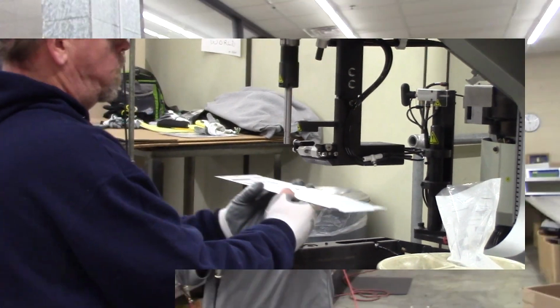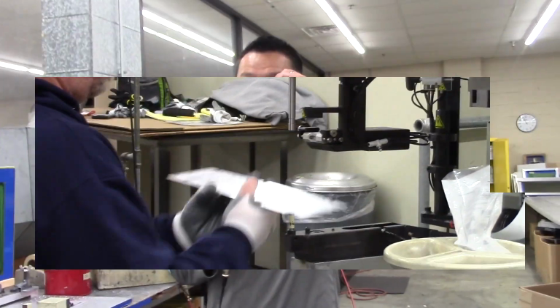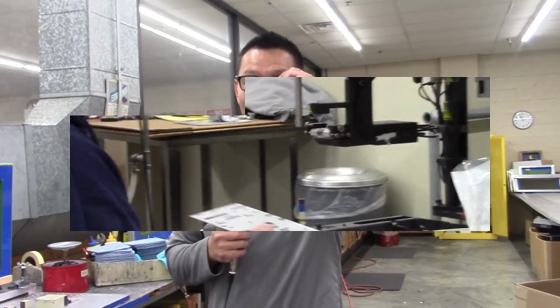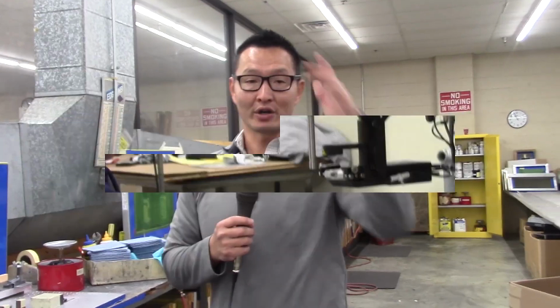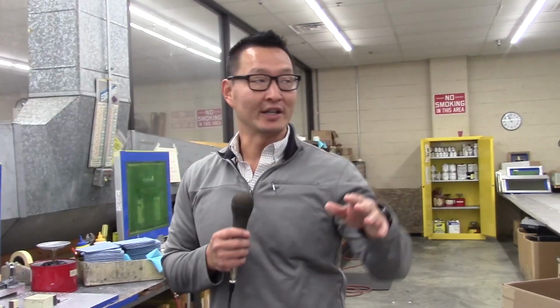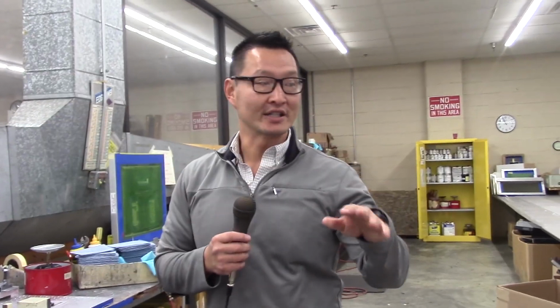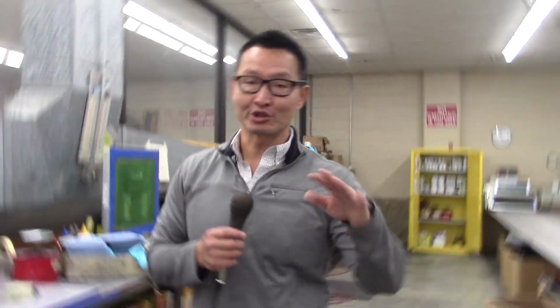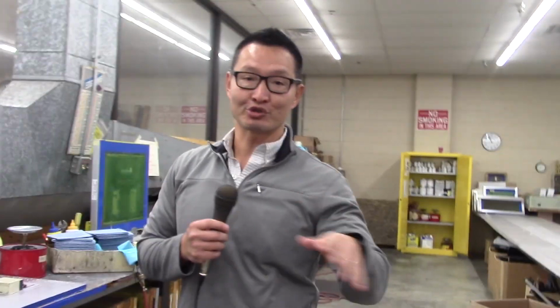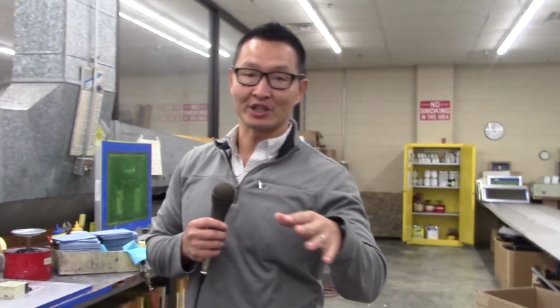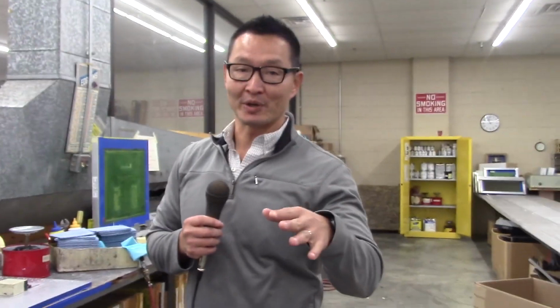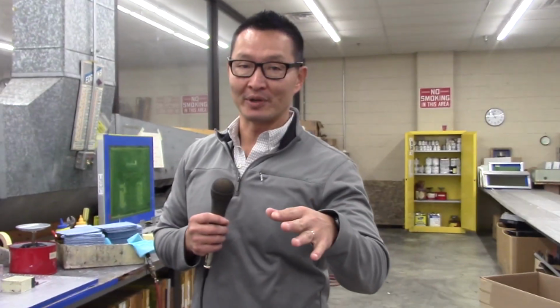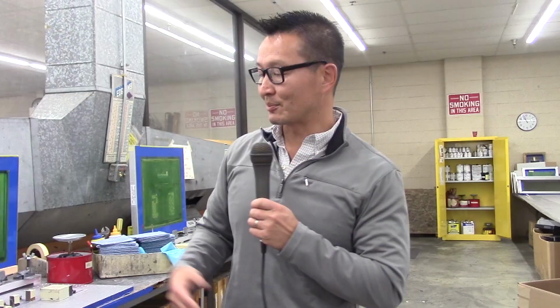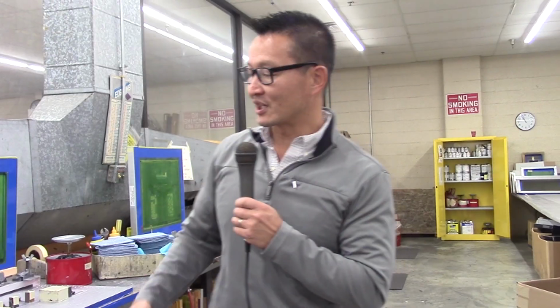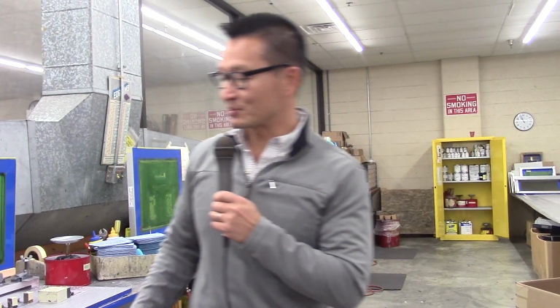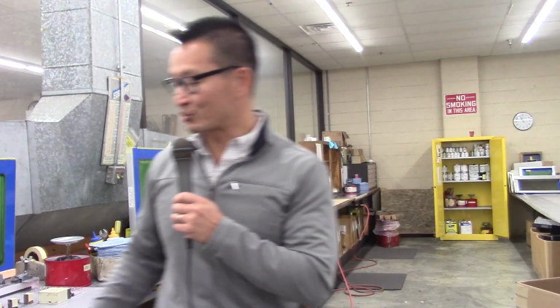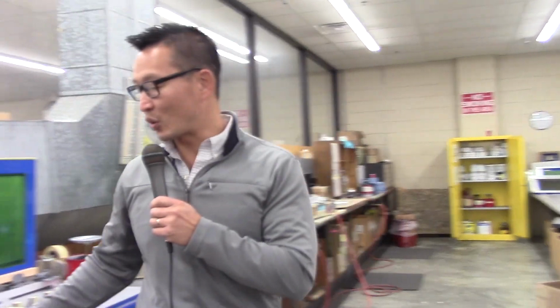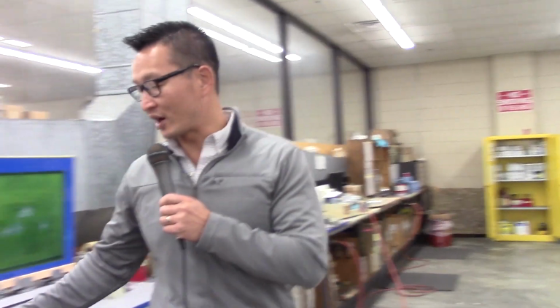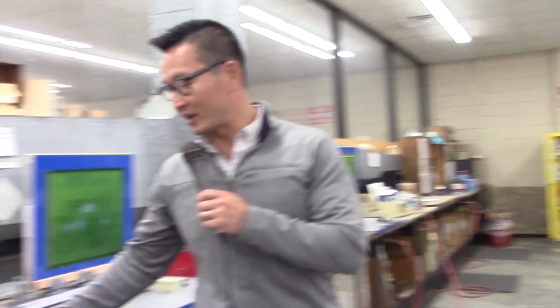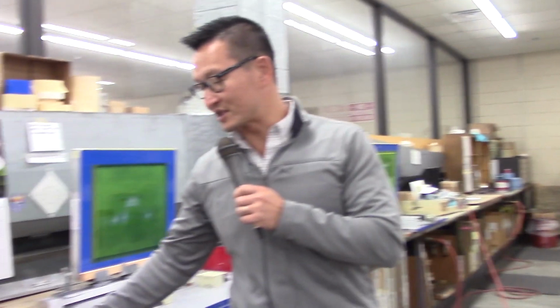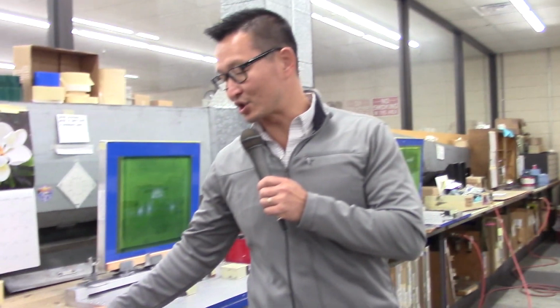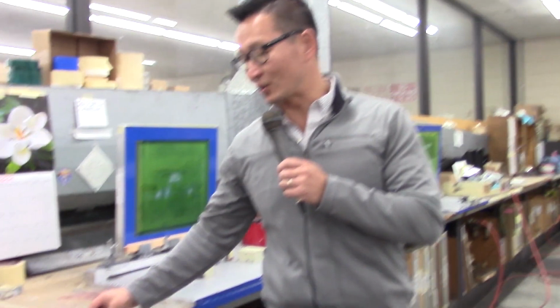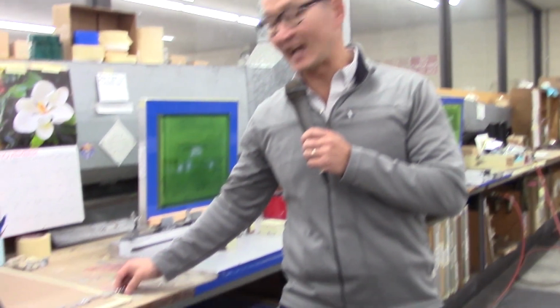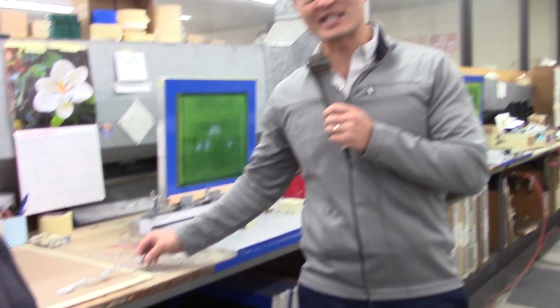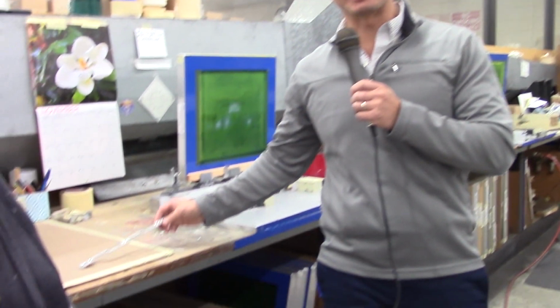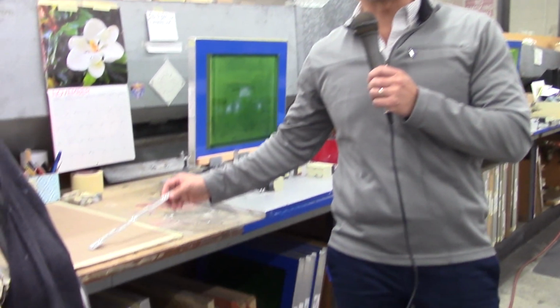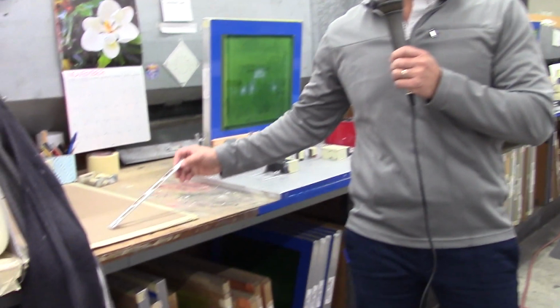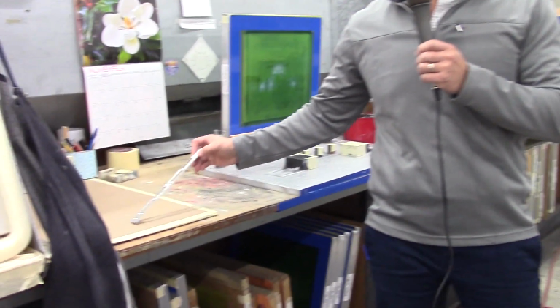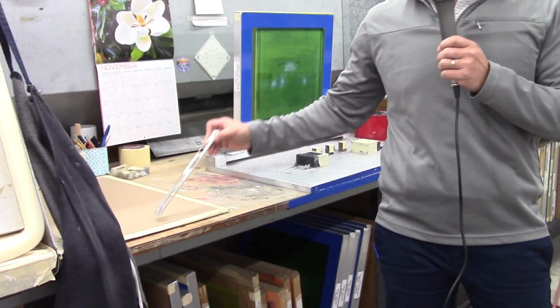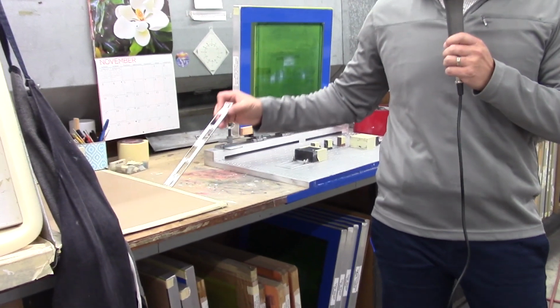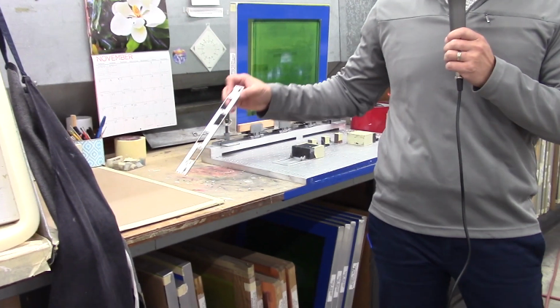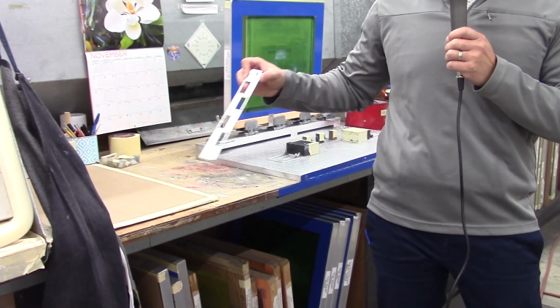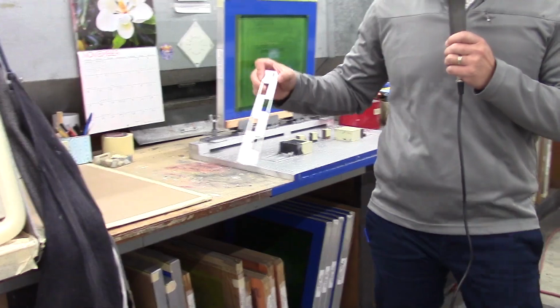We are in the silk screening department. The customers require us to add some artwork or logos to the products.